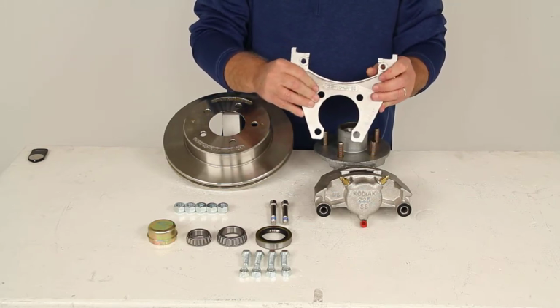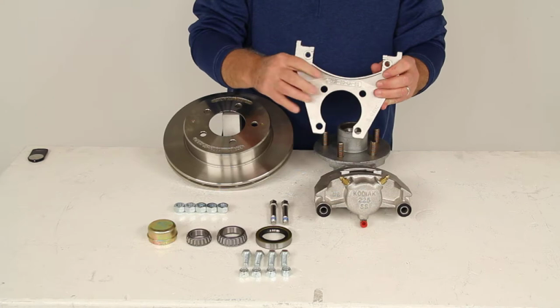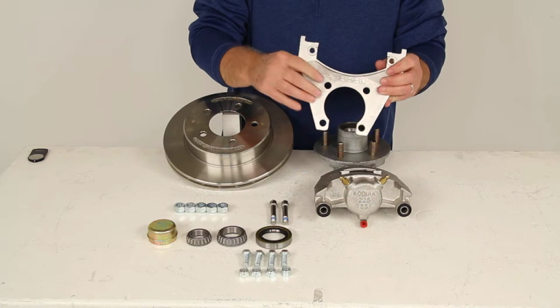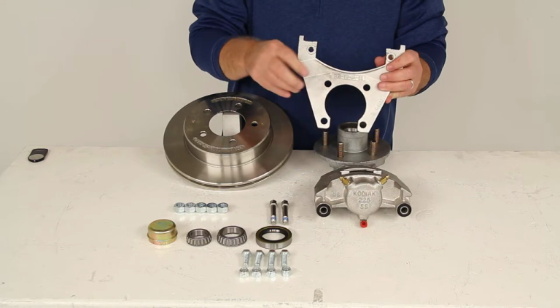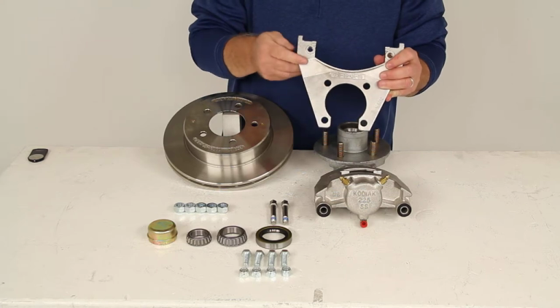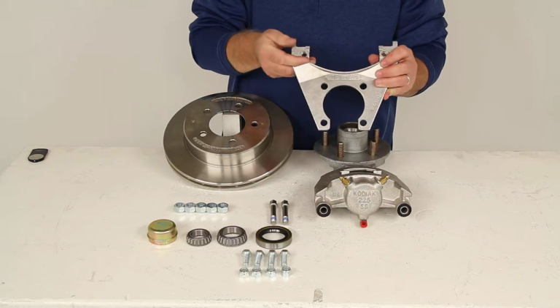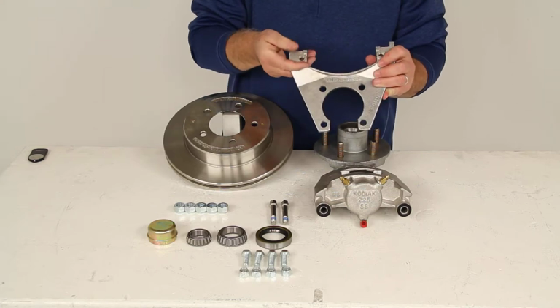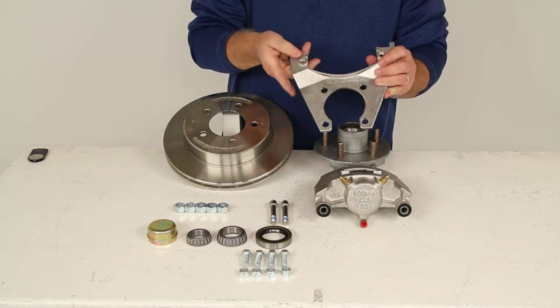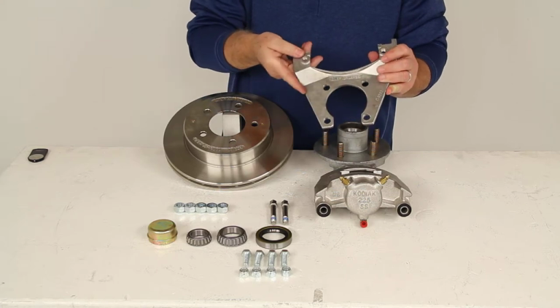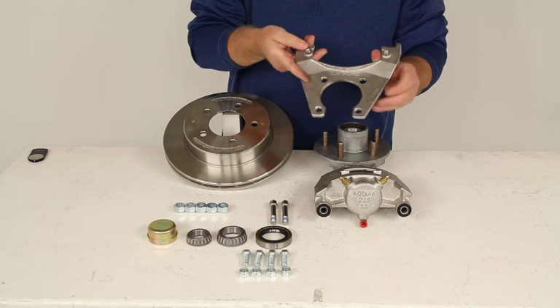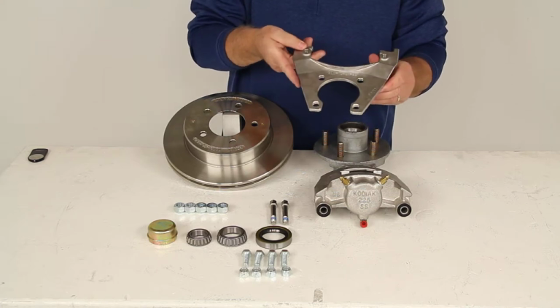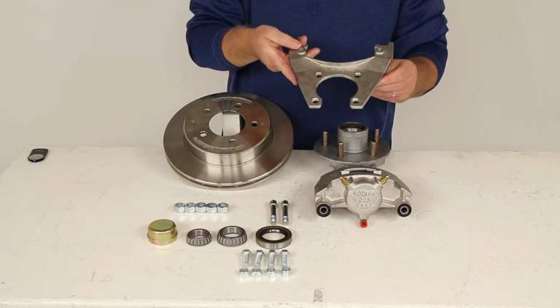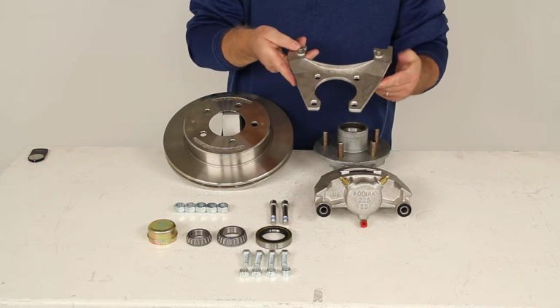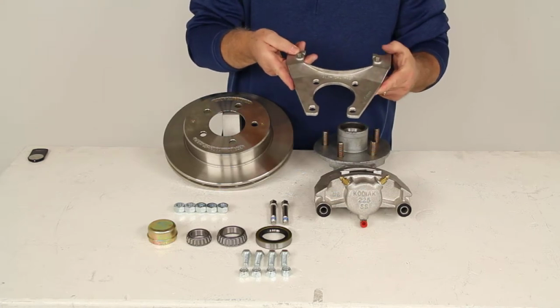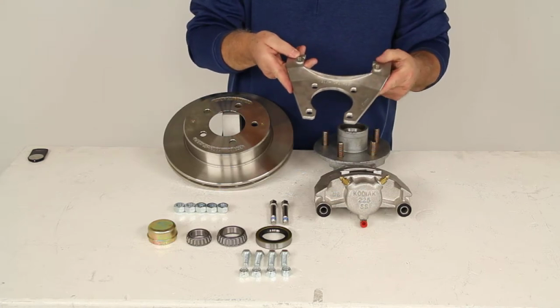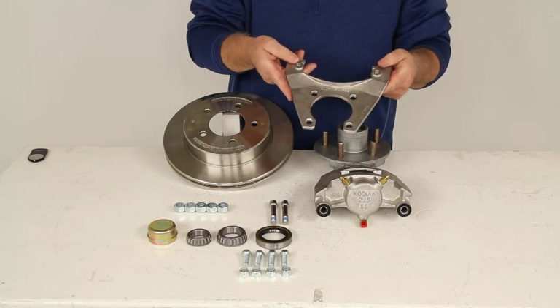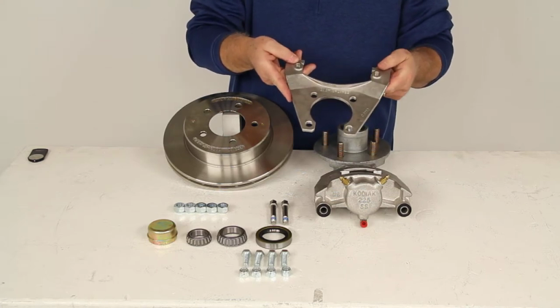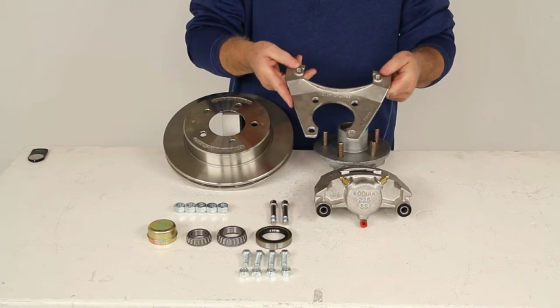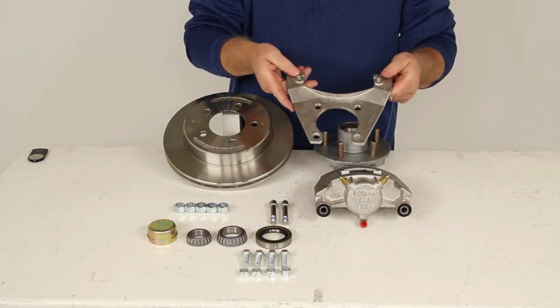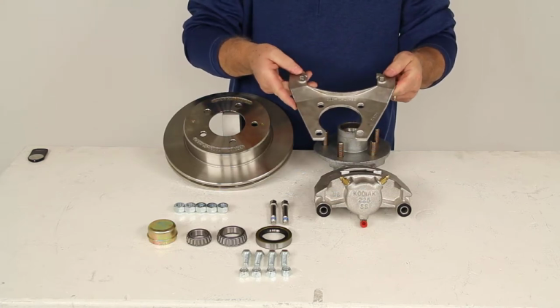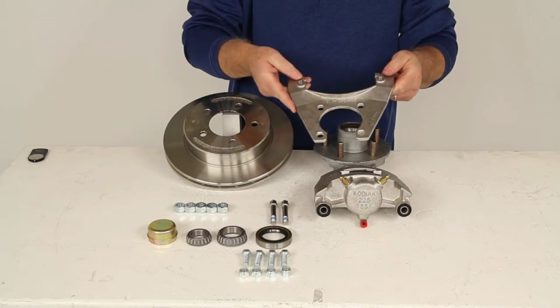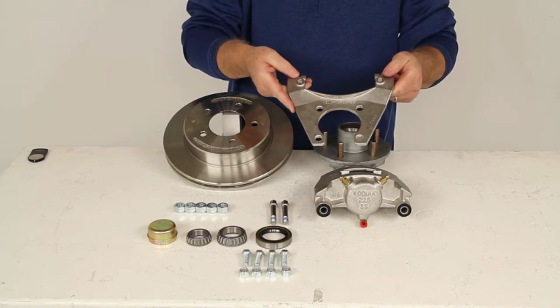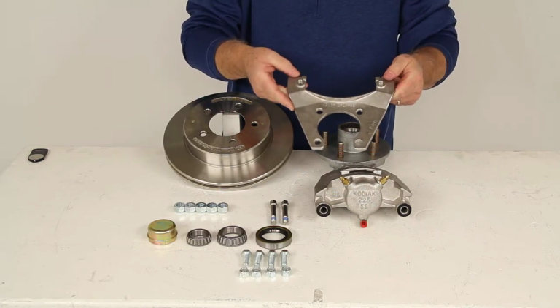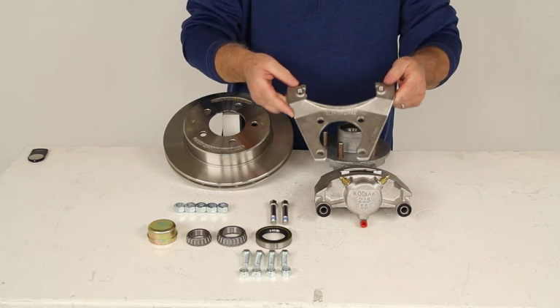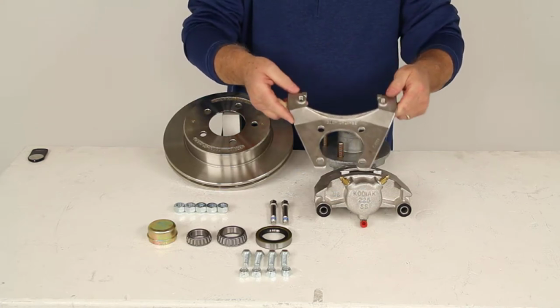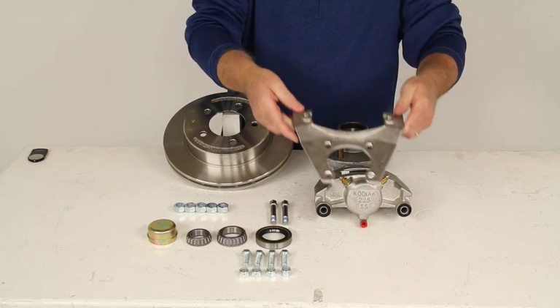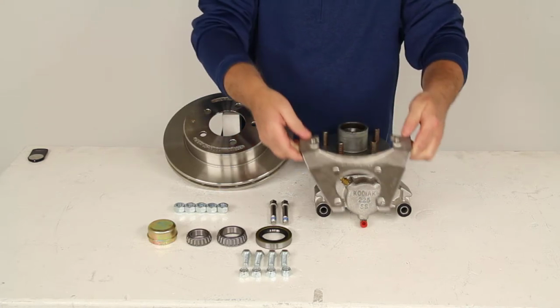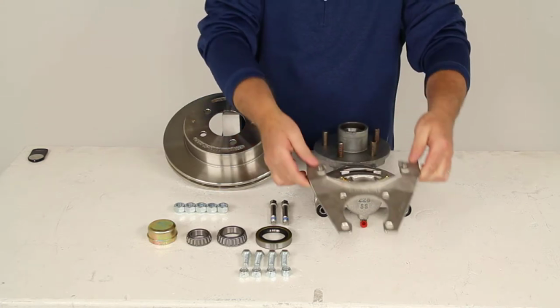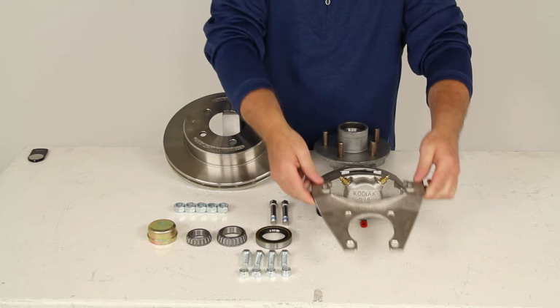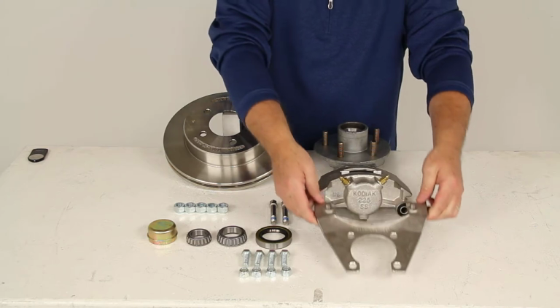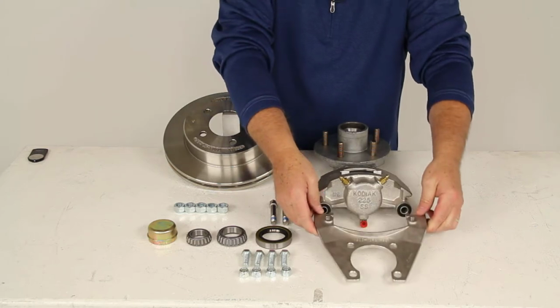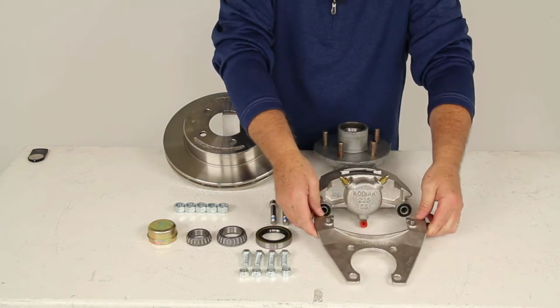If you don't have a four bolt brake flange, we do sell a weld-on four bolt brake flange separately on our website.